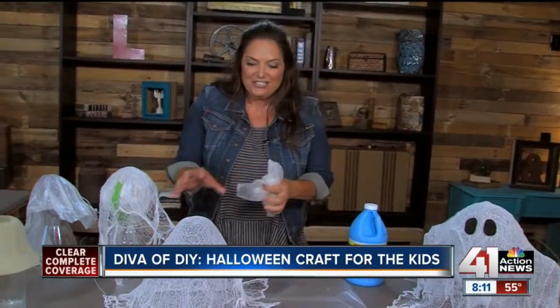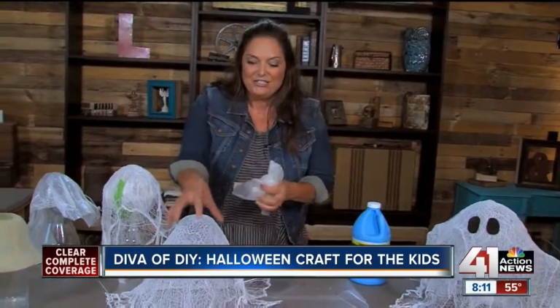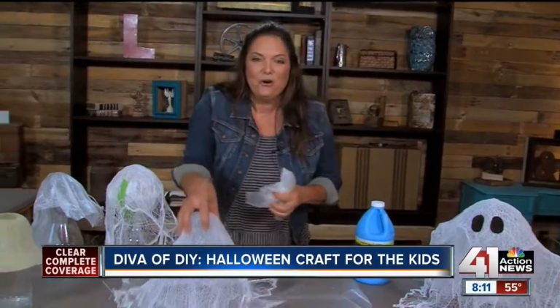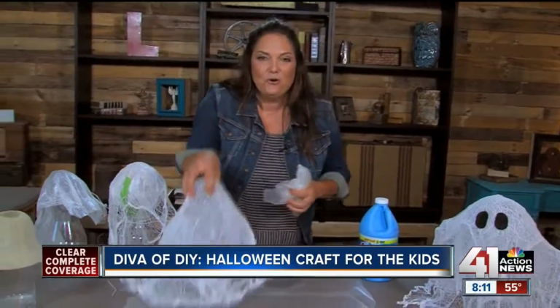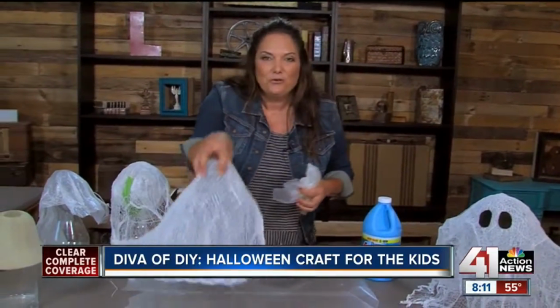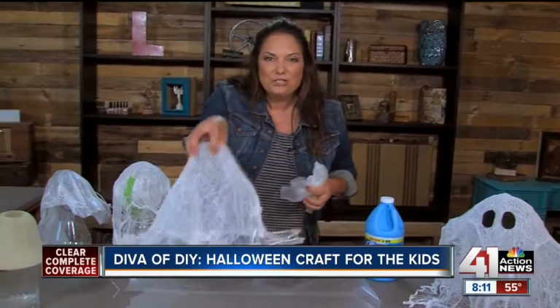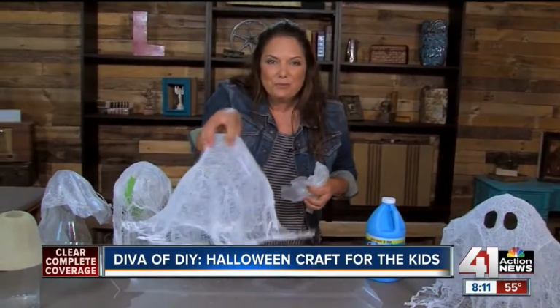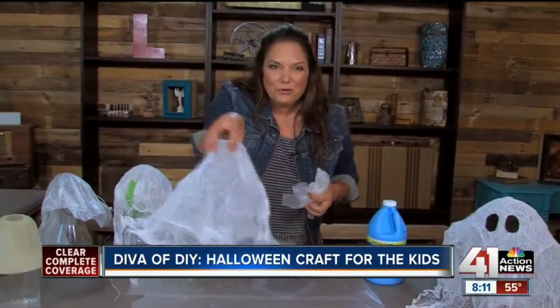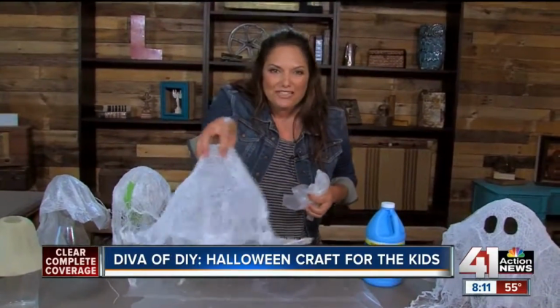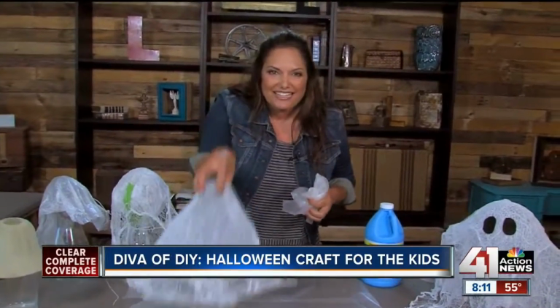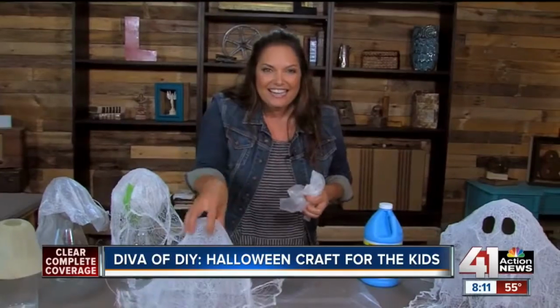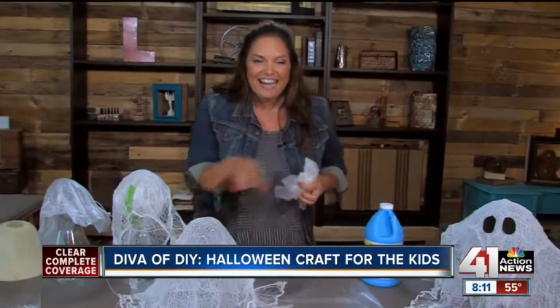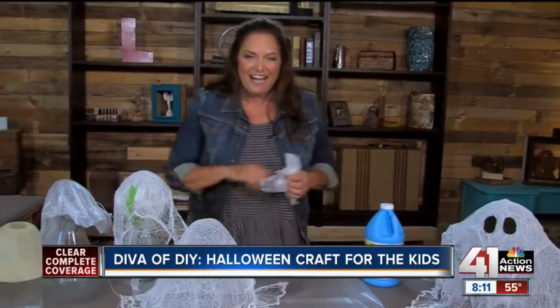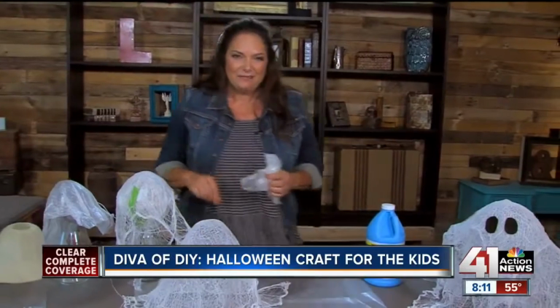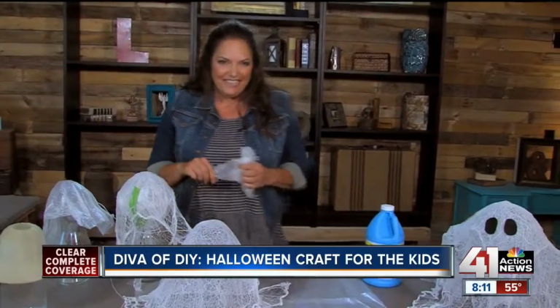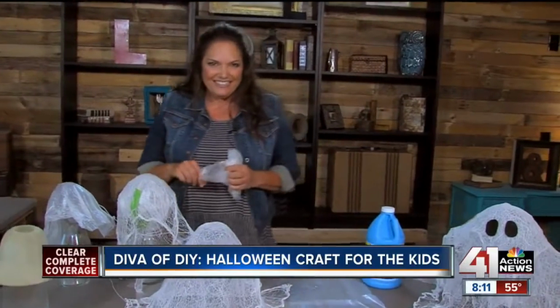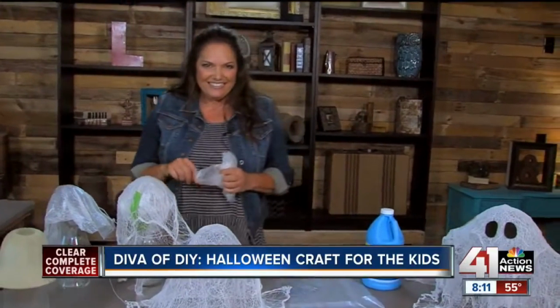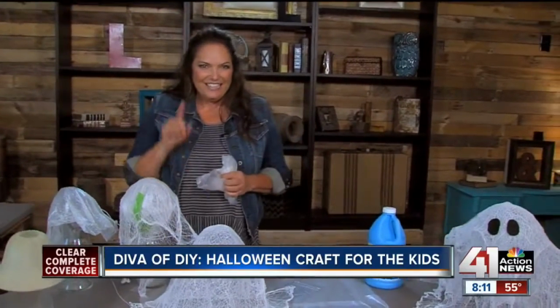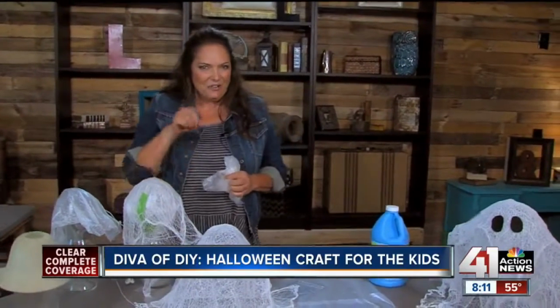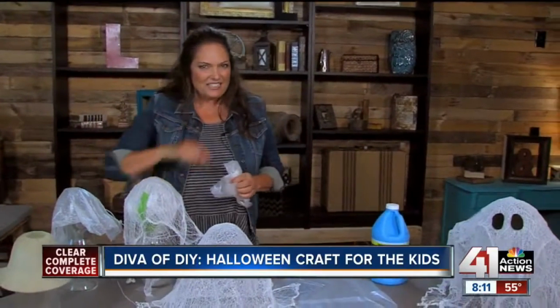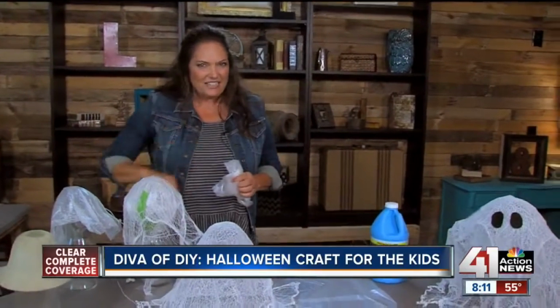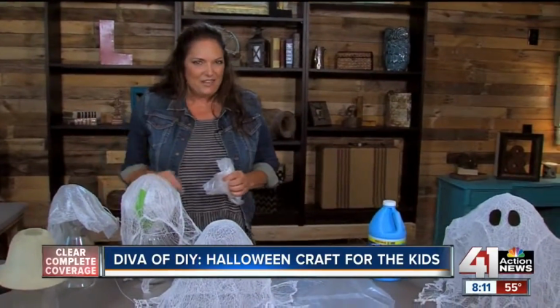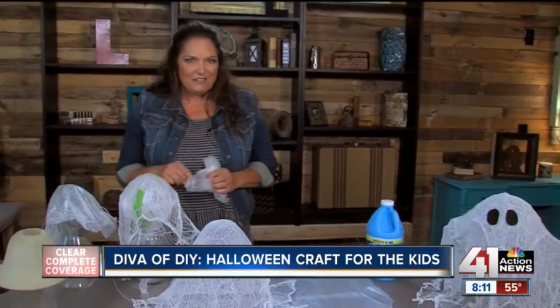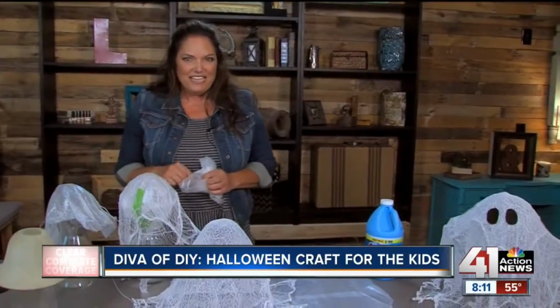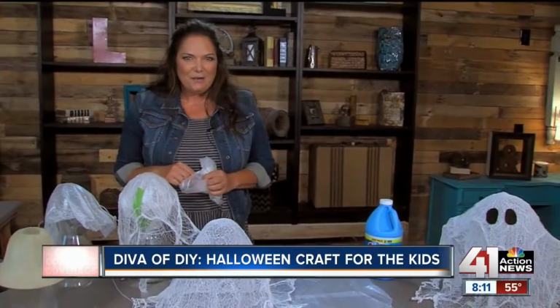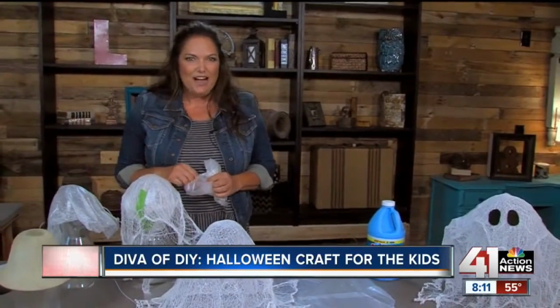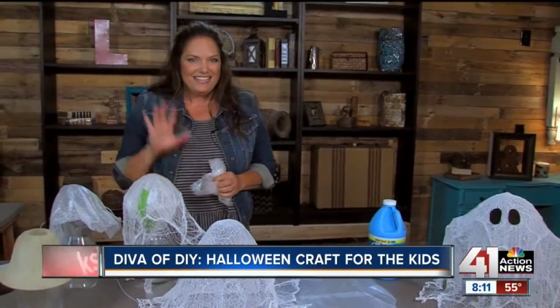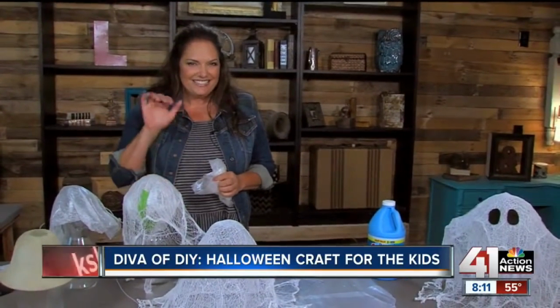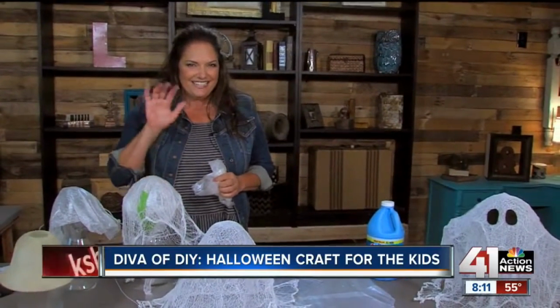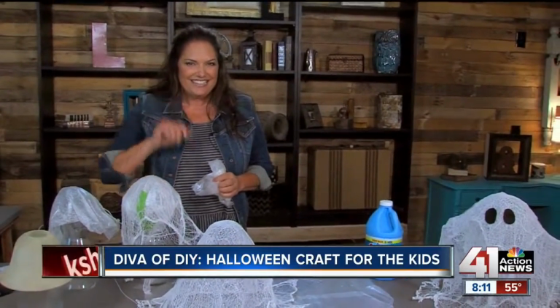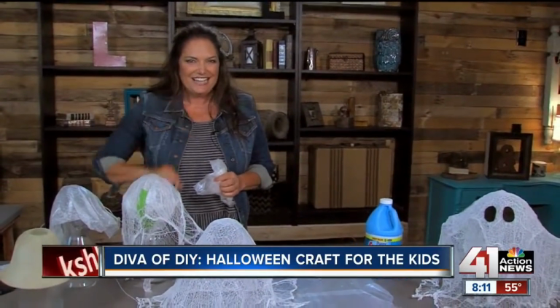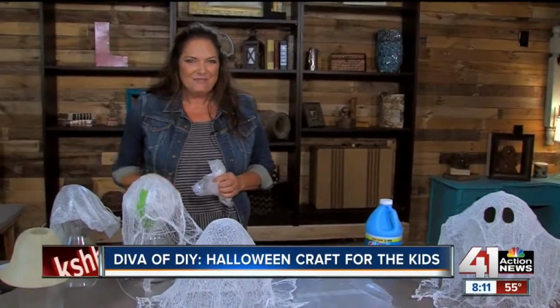It's so spooky! I'm Leanne Lee, your Diva of DIY. See you next time.